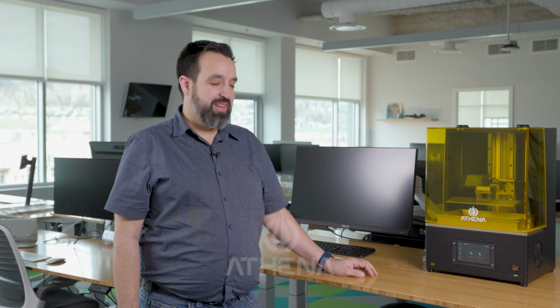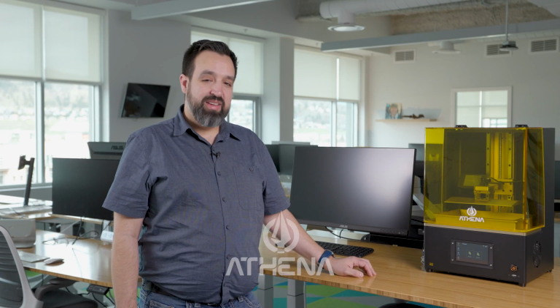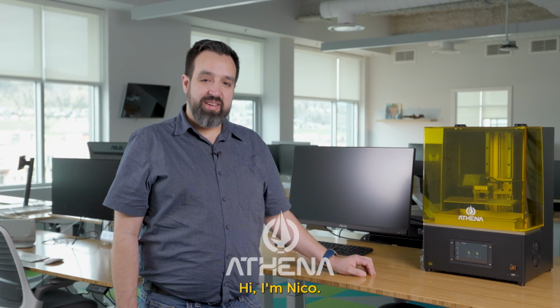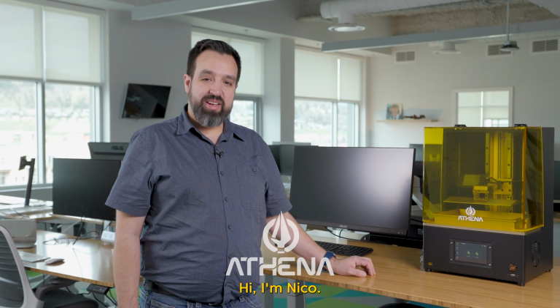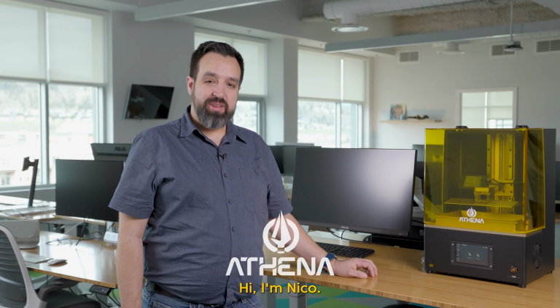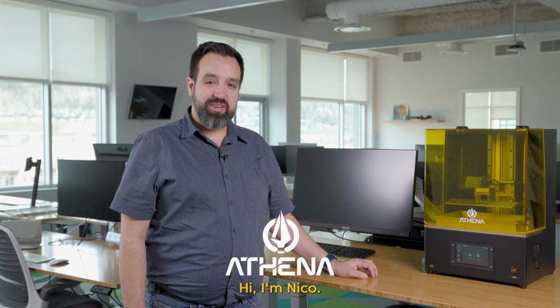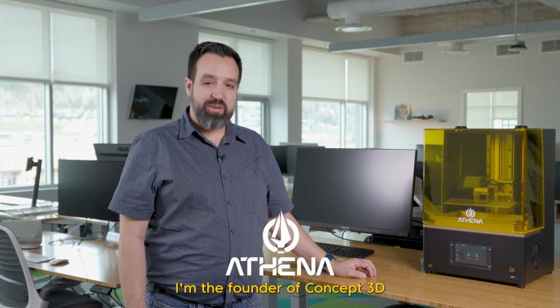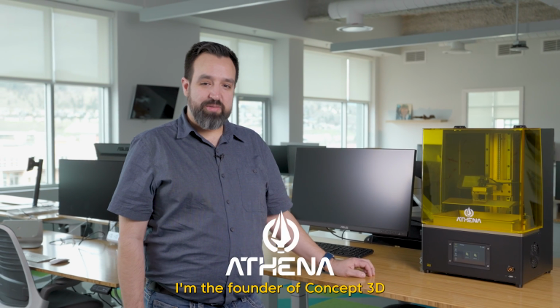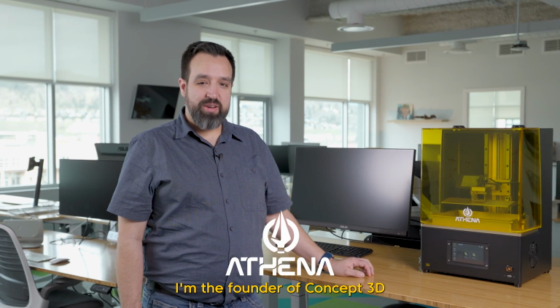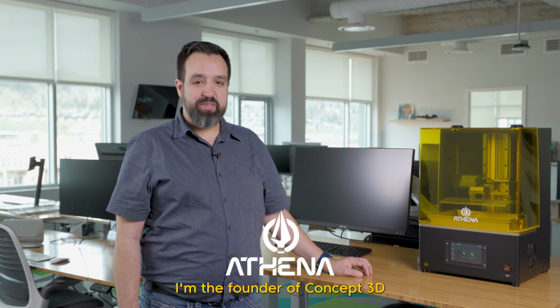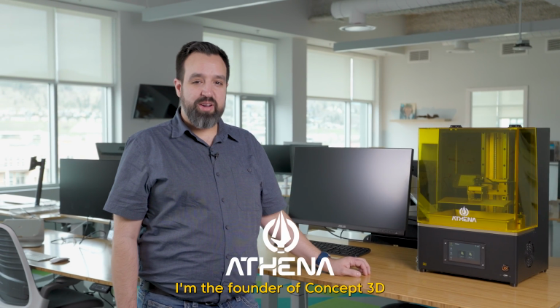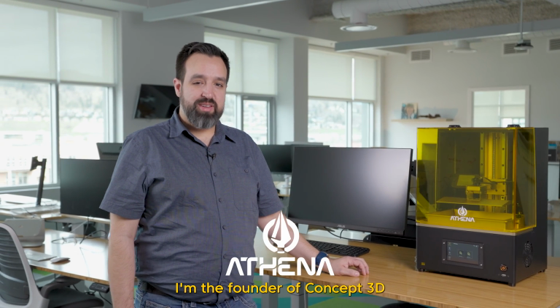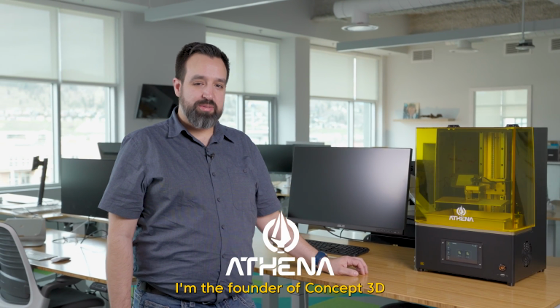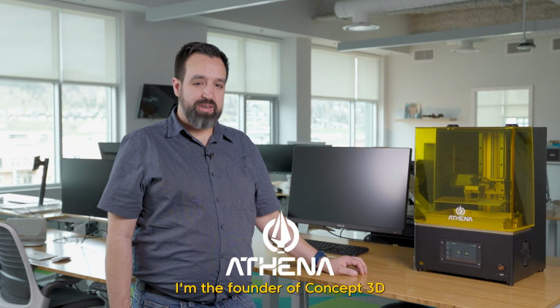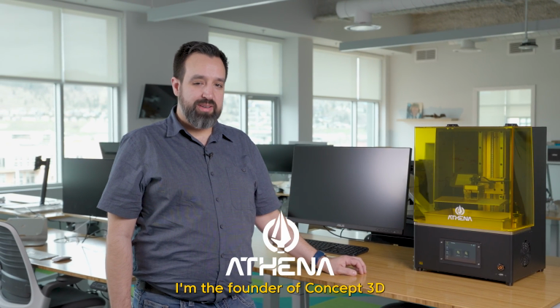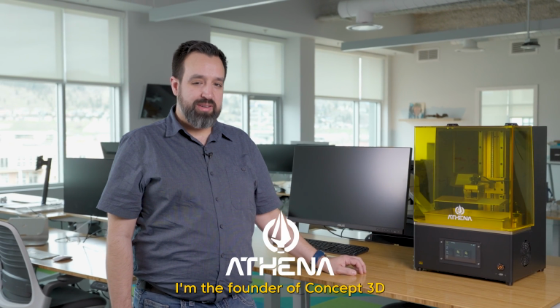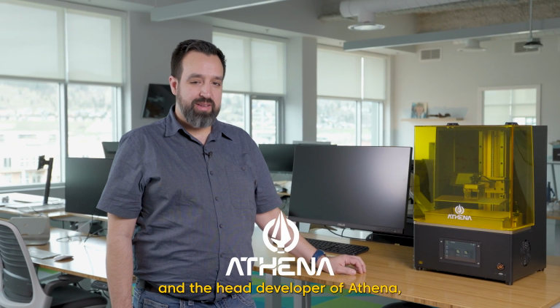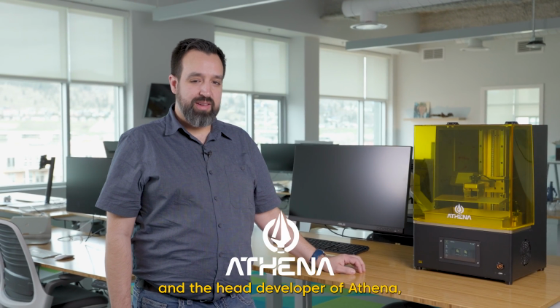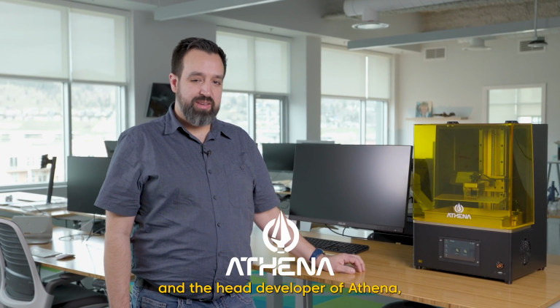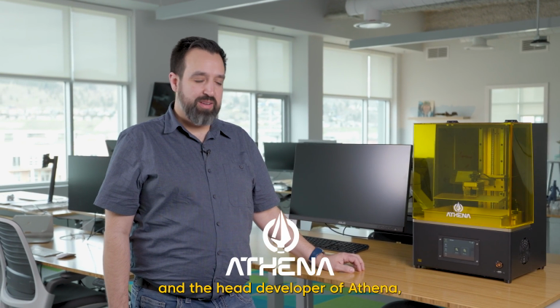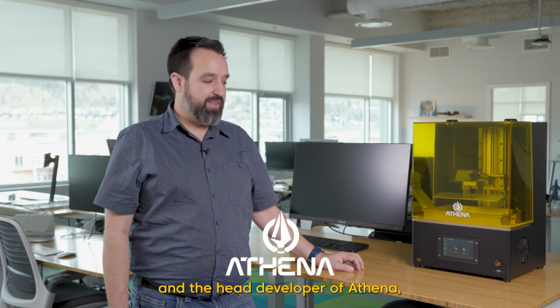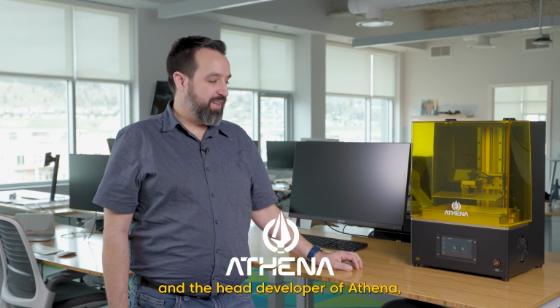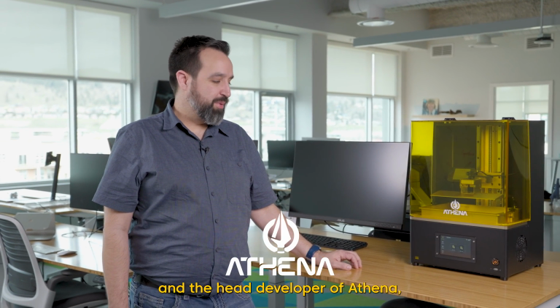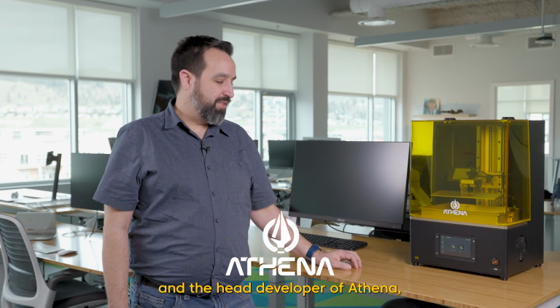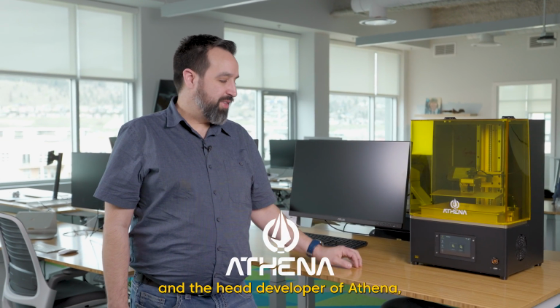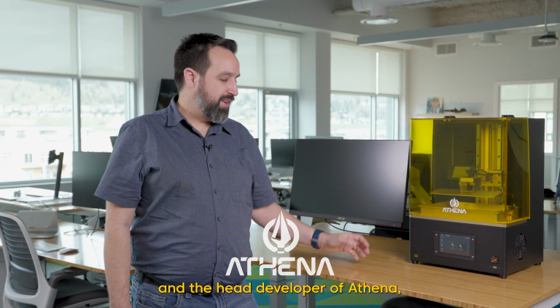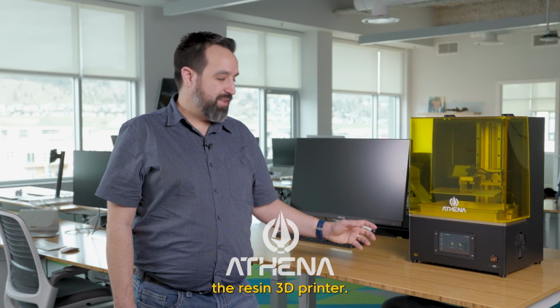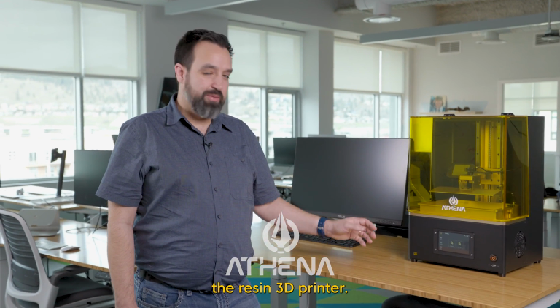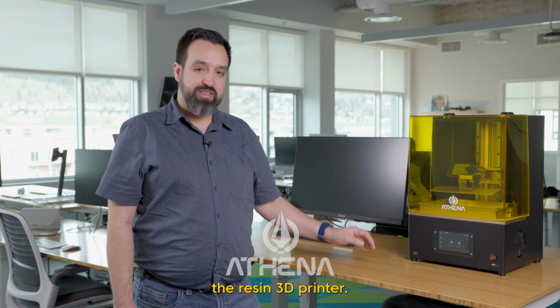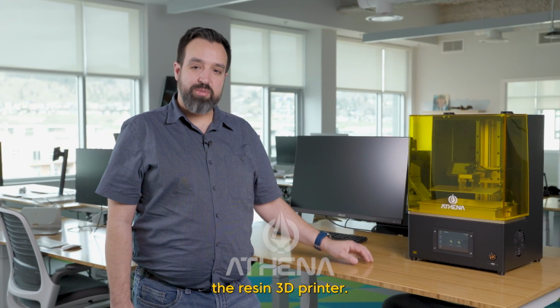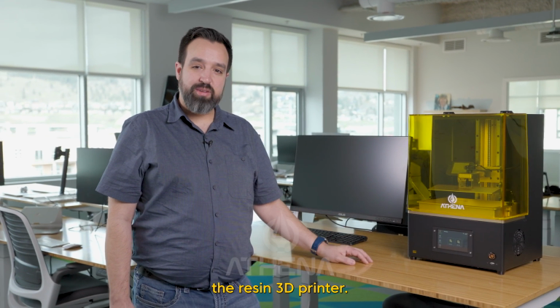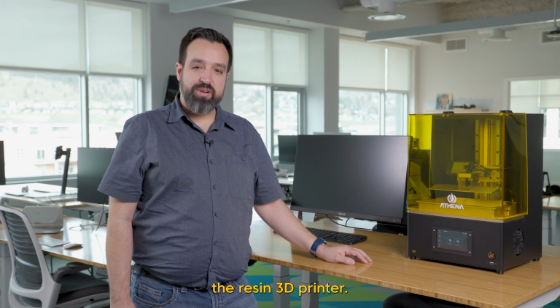Hi, I'm Nico. I'm the founder of Concepts 3D and the head developer of Athena, the resin 3D printer.